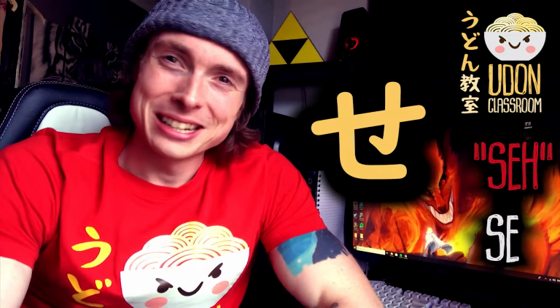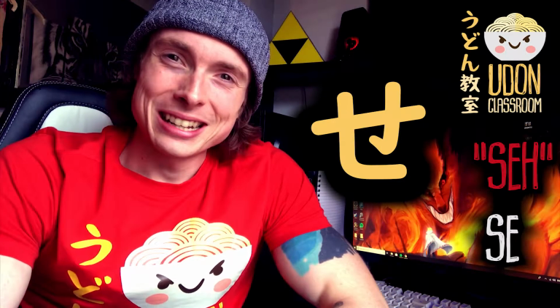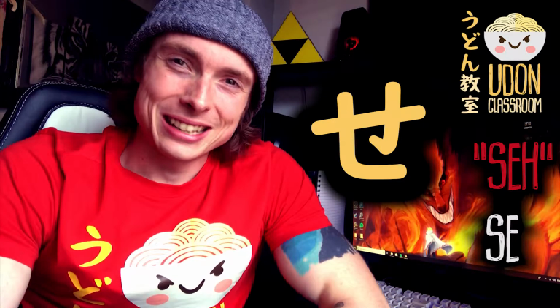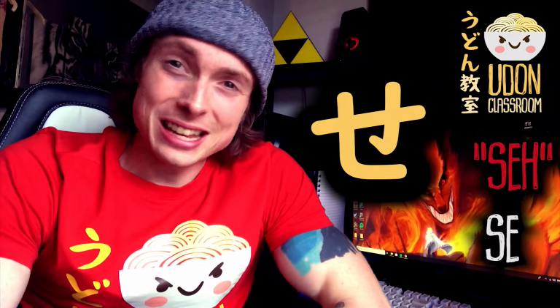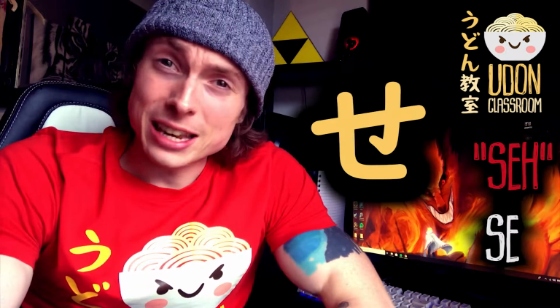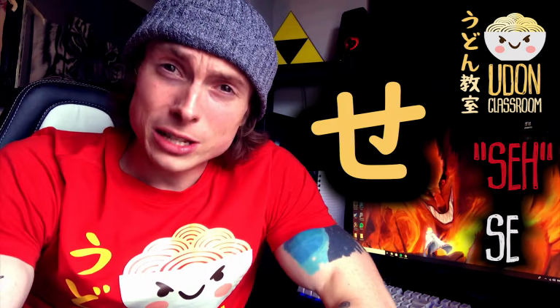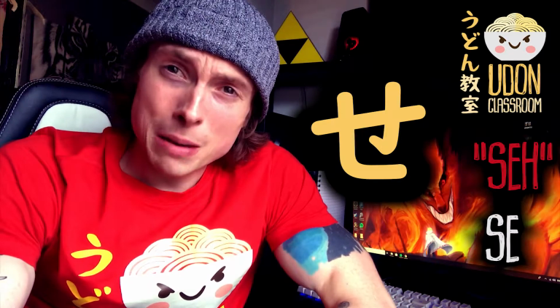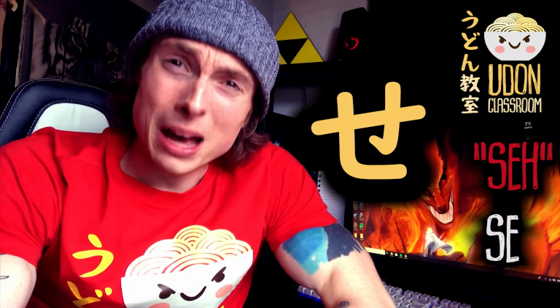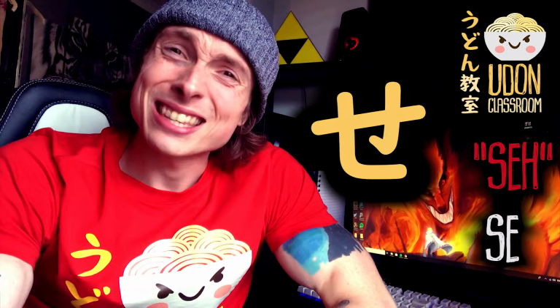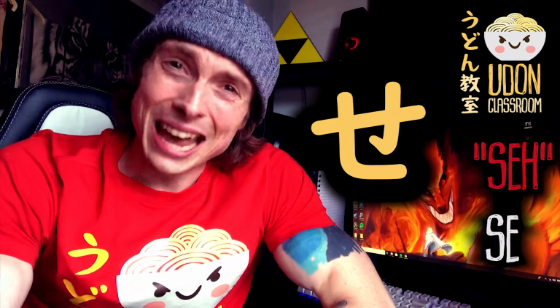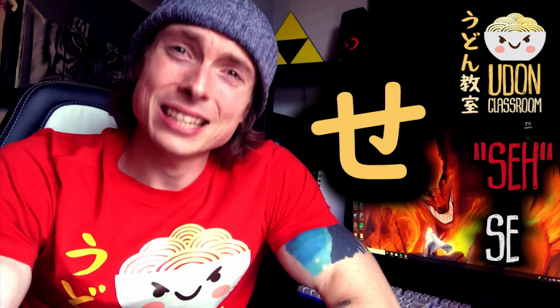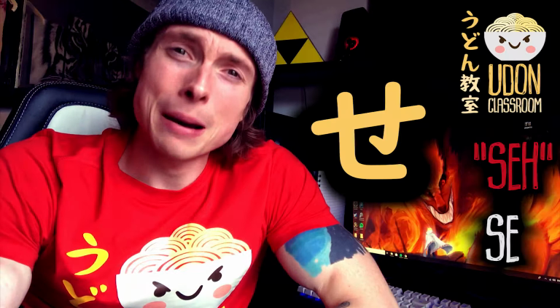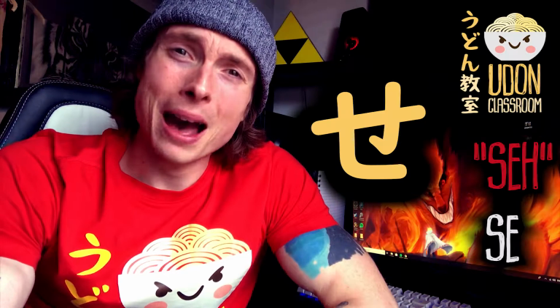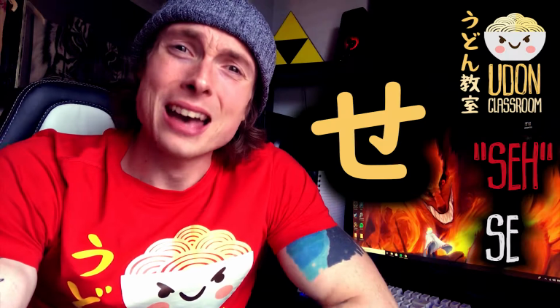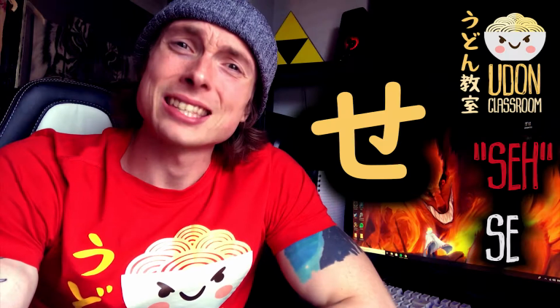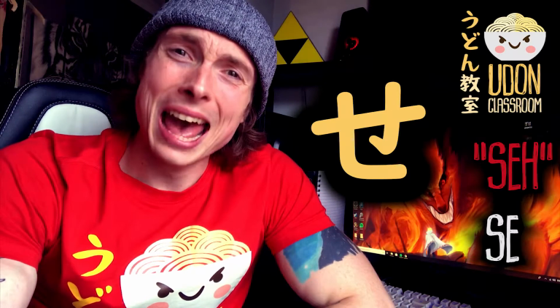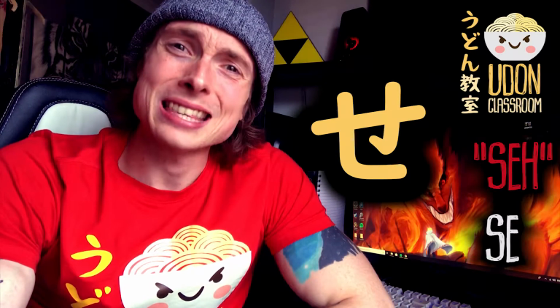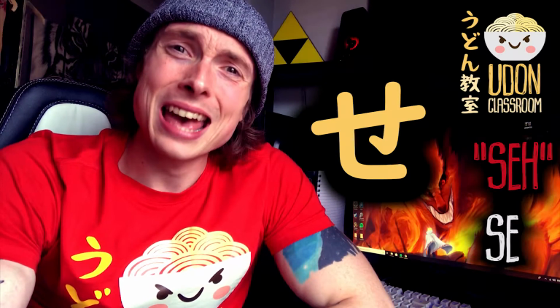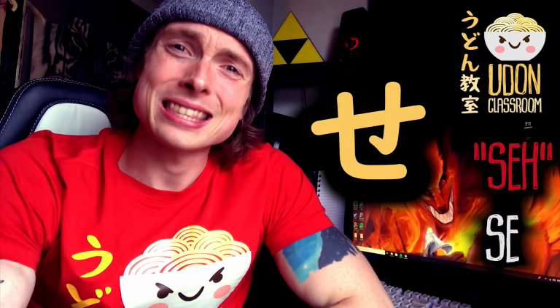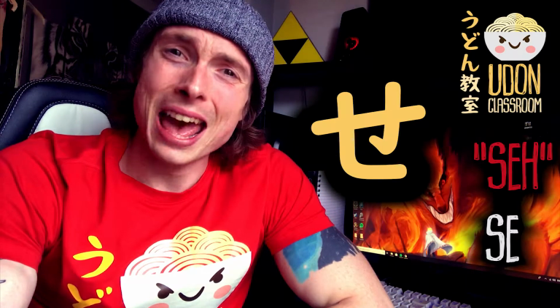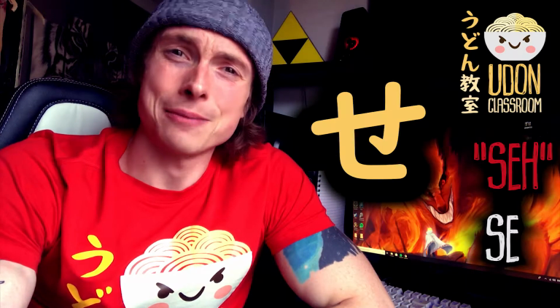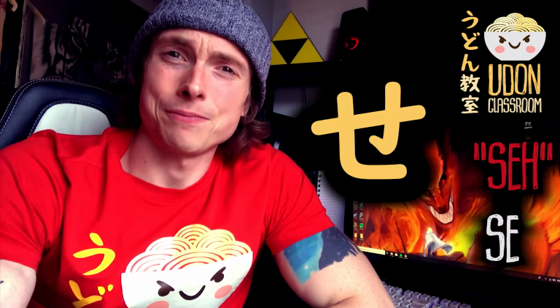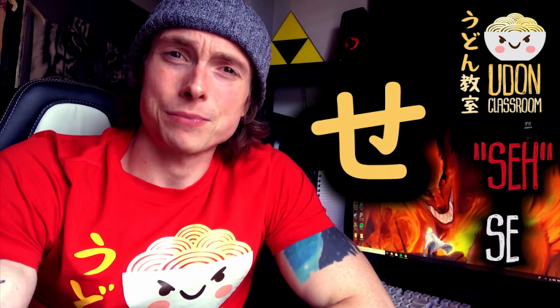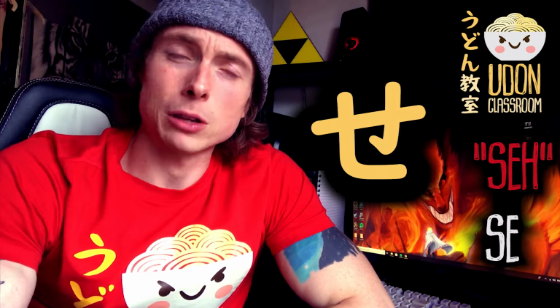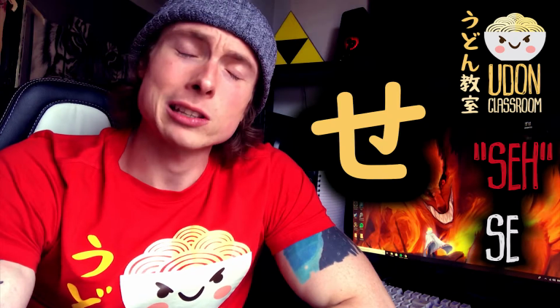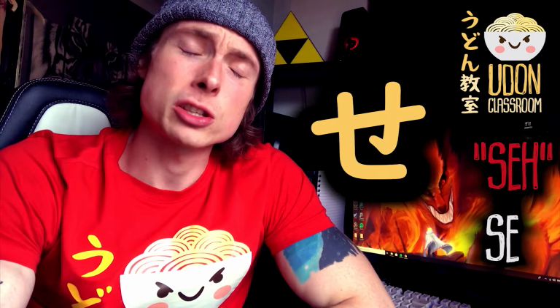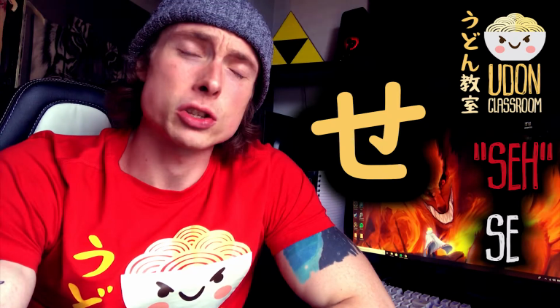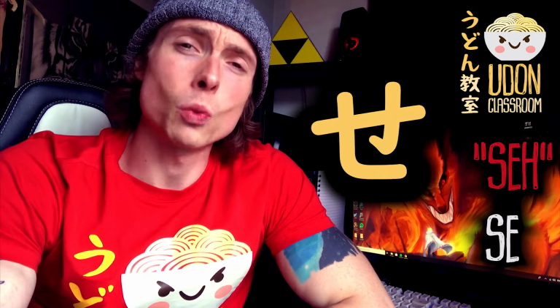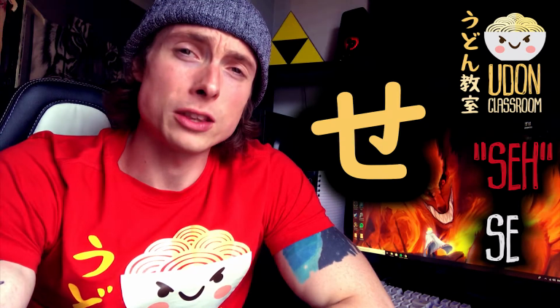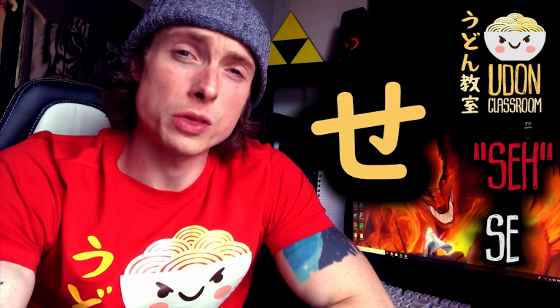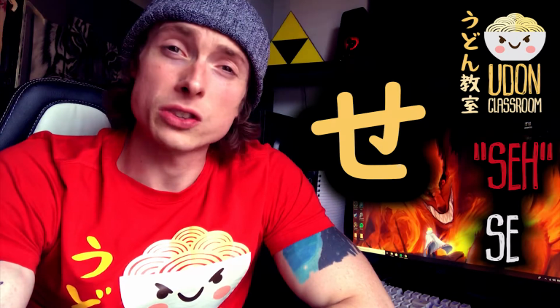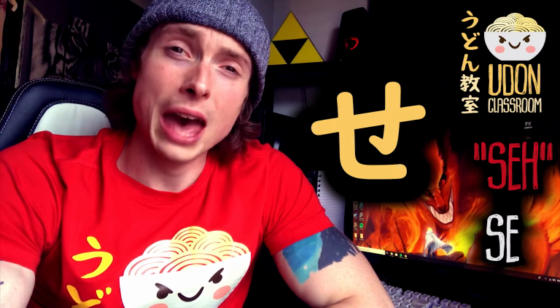So it's easy to remember: sexy vampire, se, se, se. Now let's listen to some words with se.